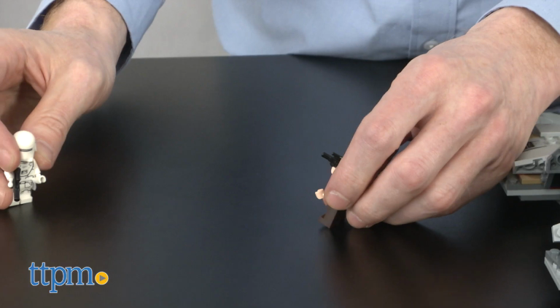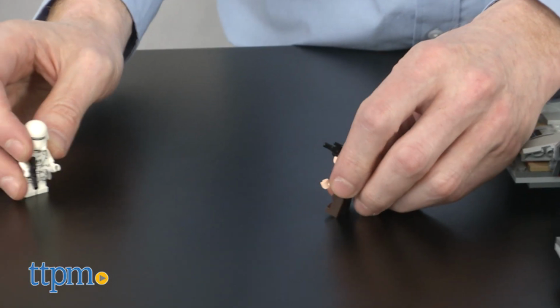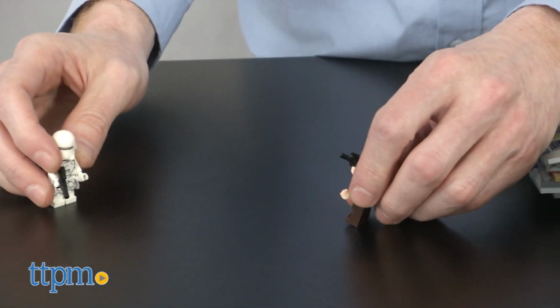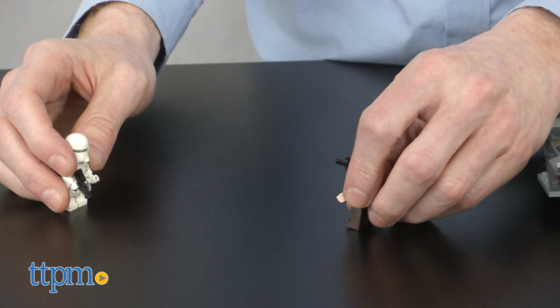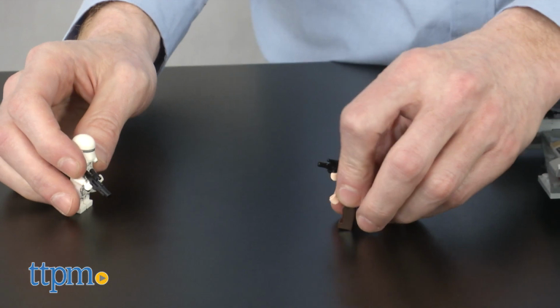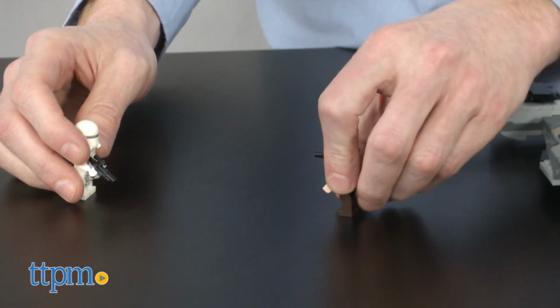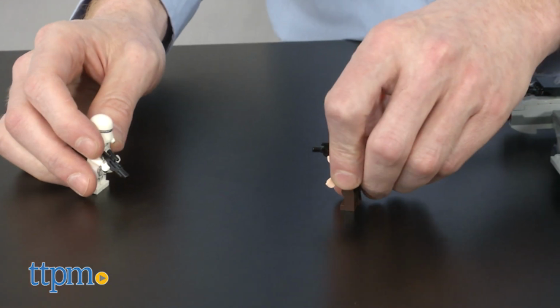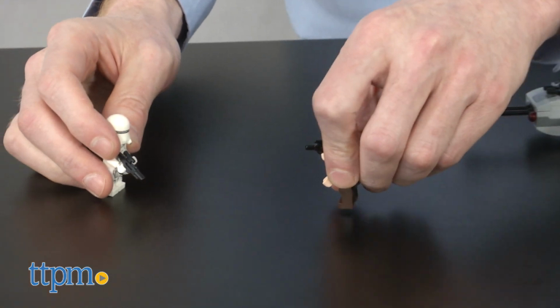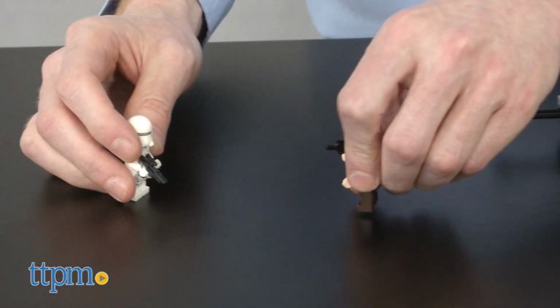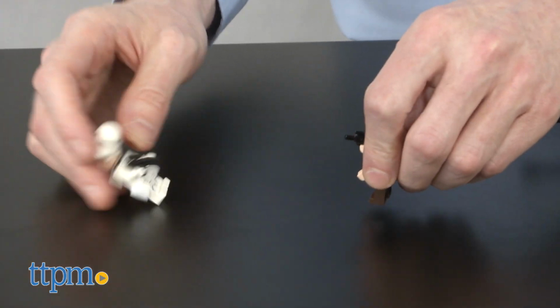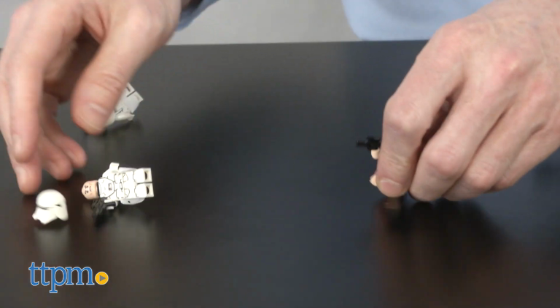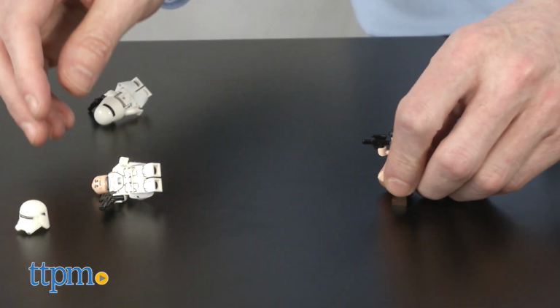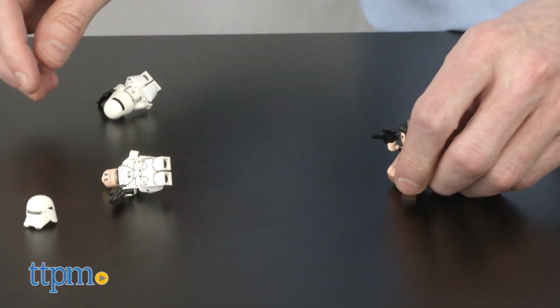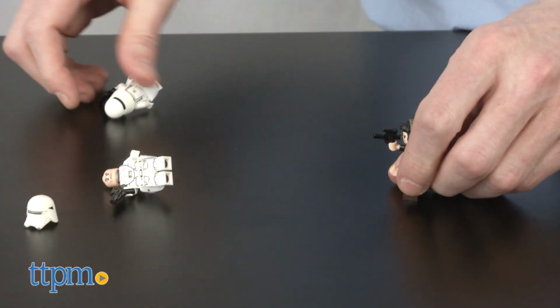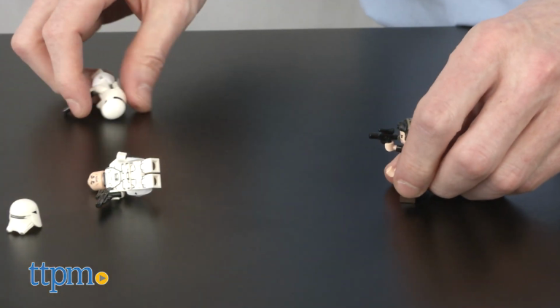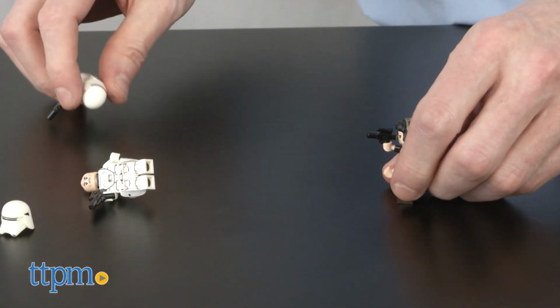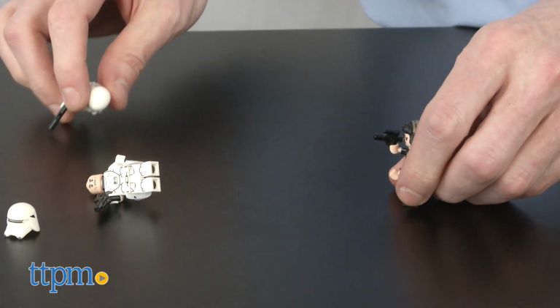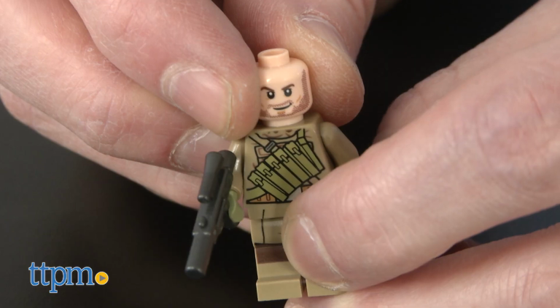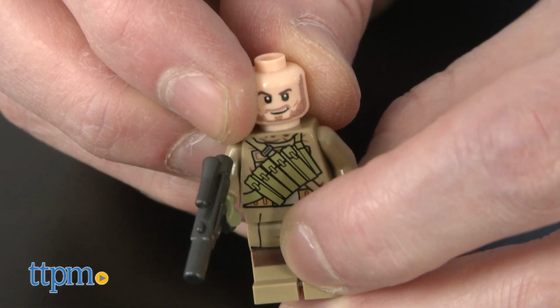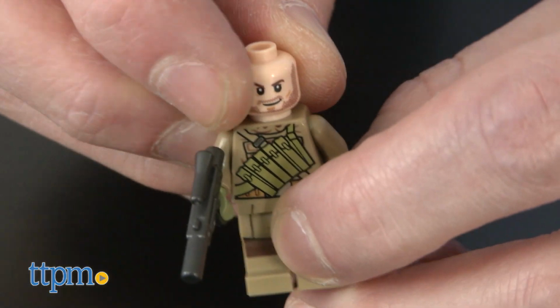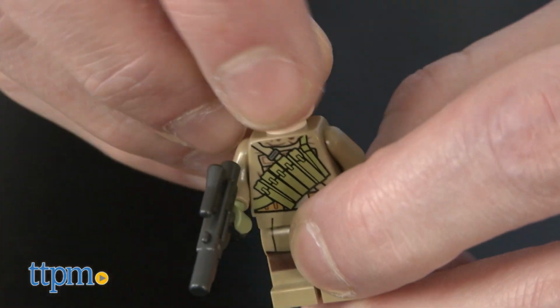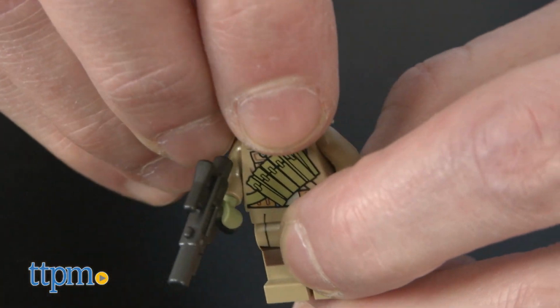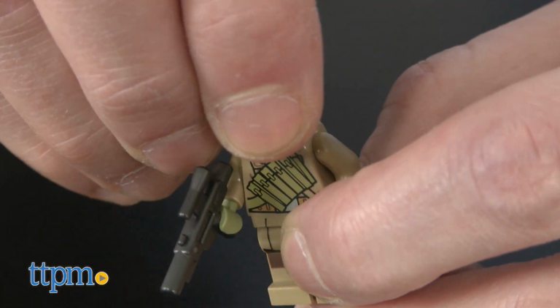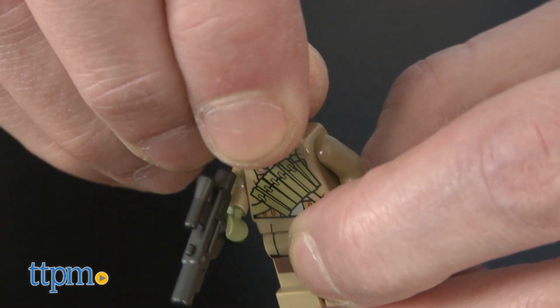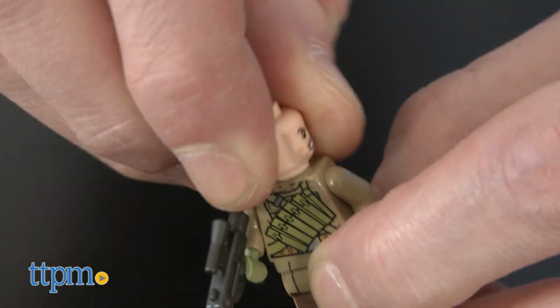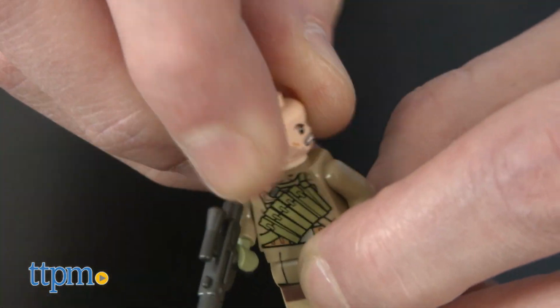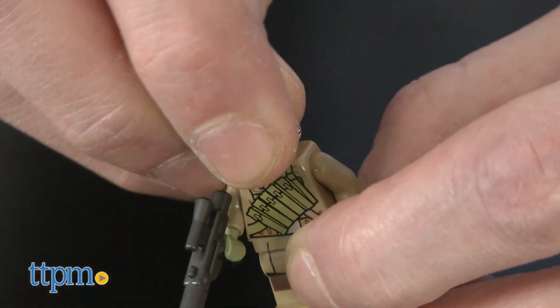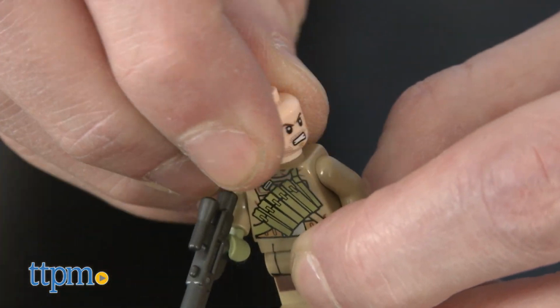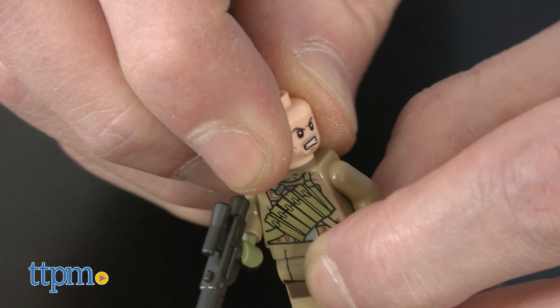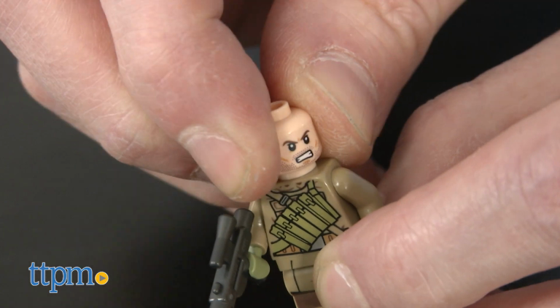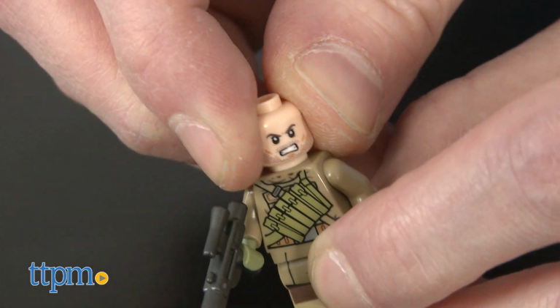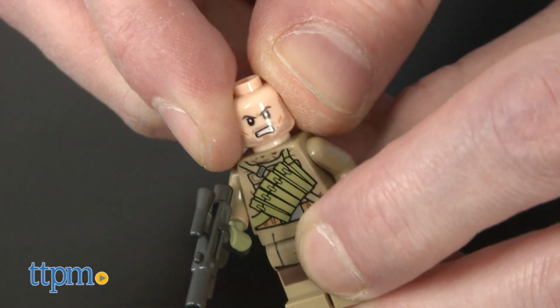Stormtroopers carry blasters and wear removable helmets. Poe and the Resistance Trooper feature two facial expressions.